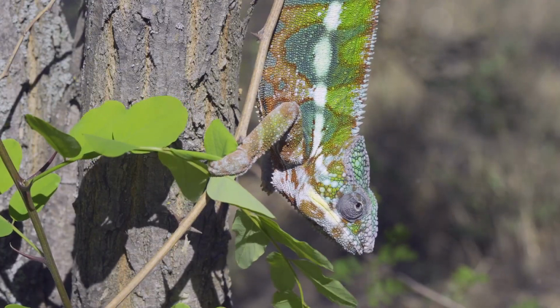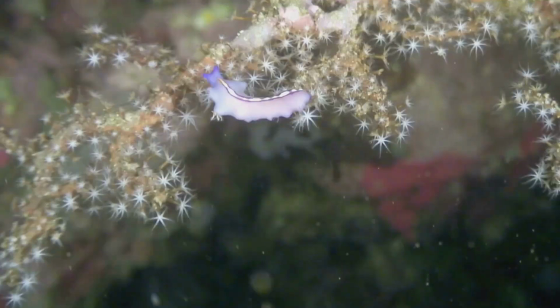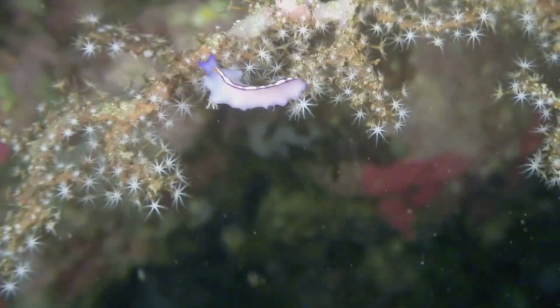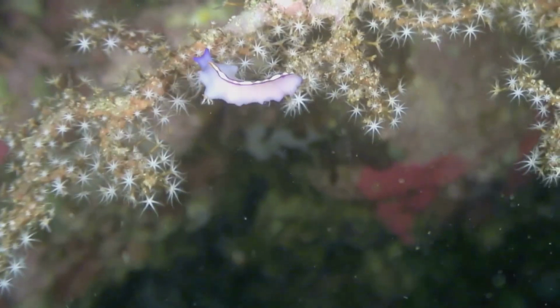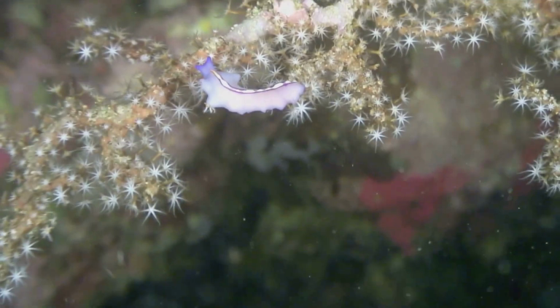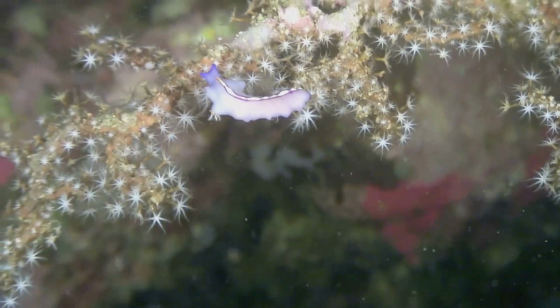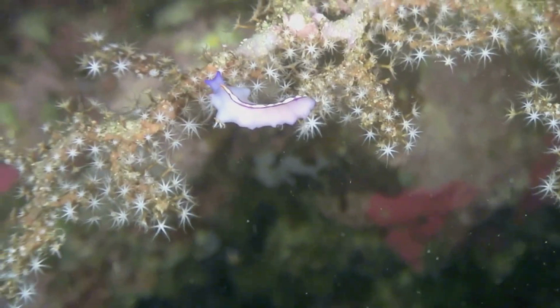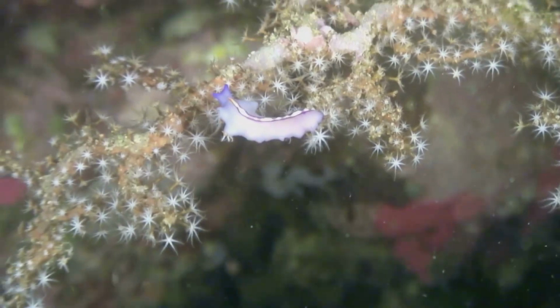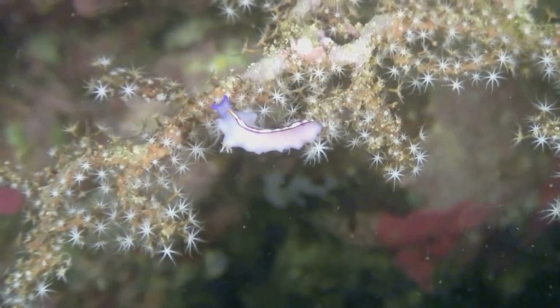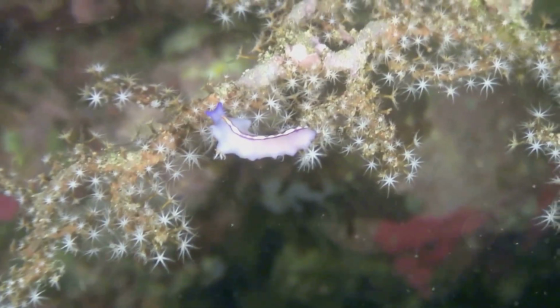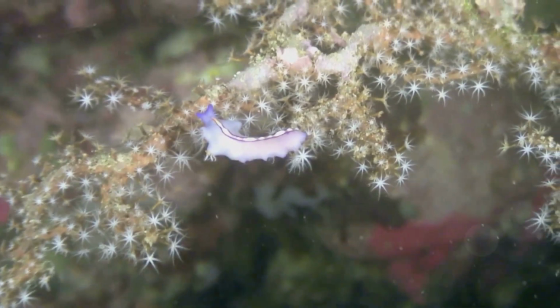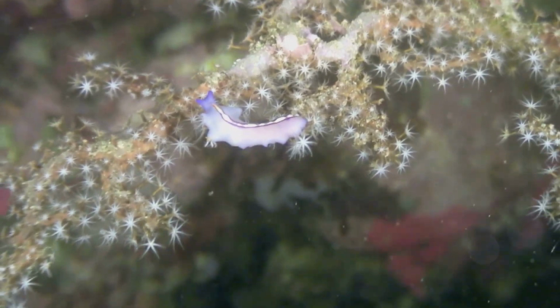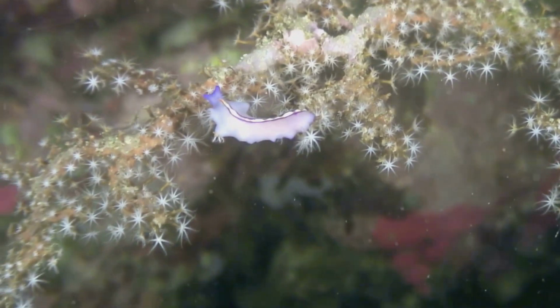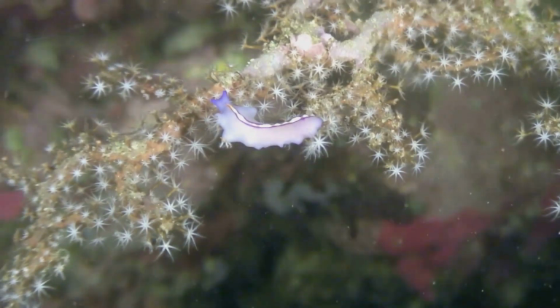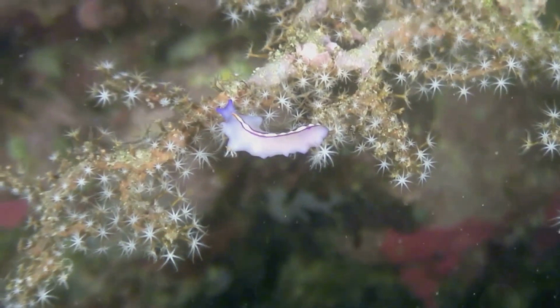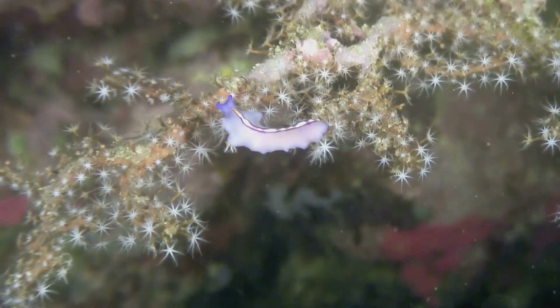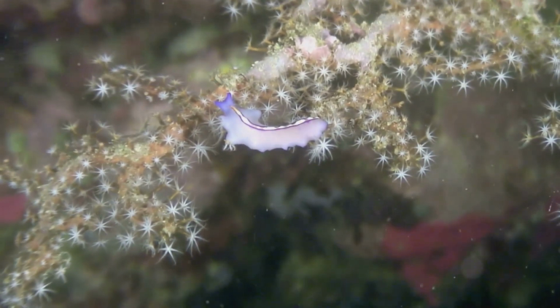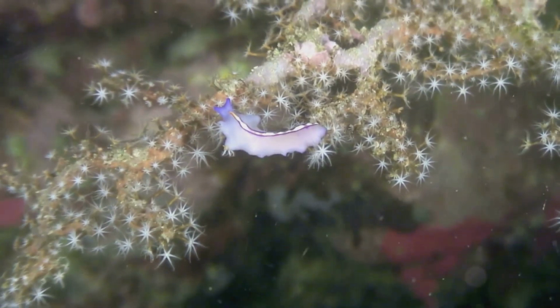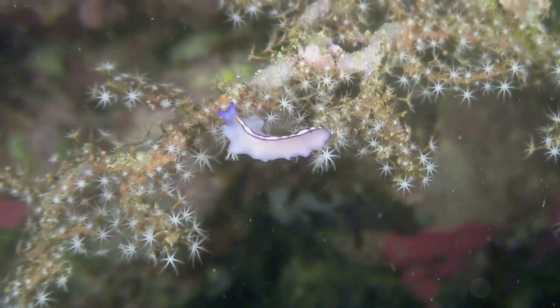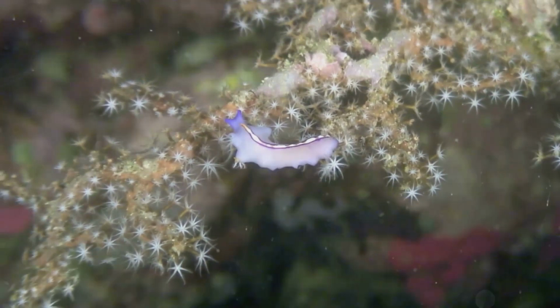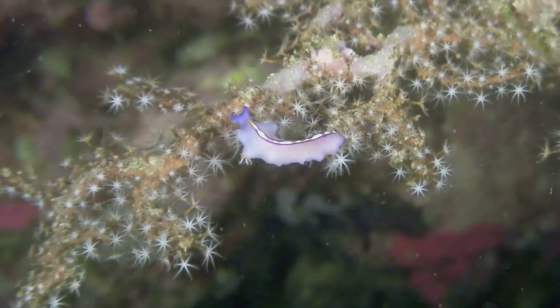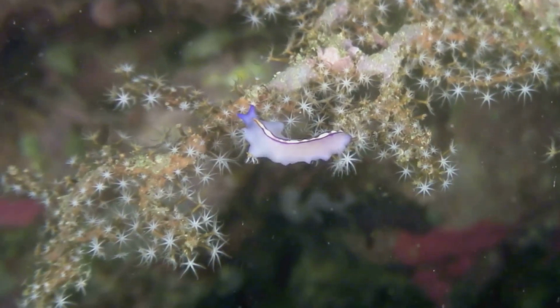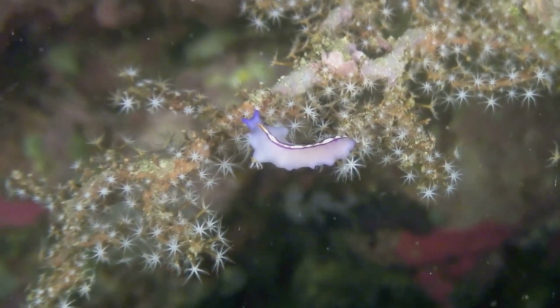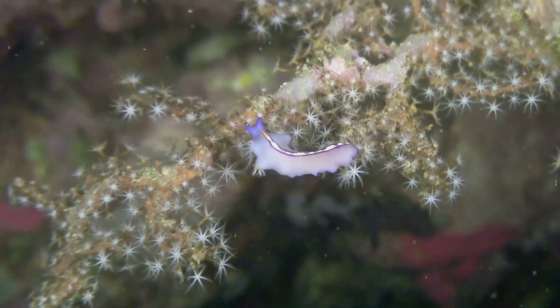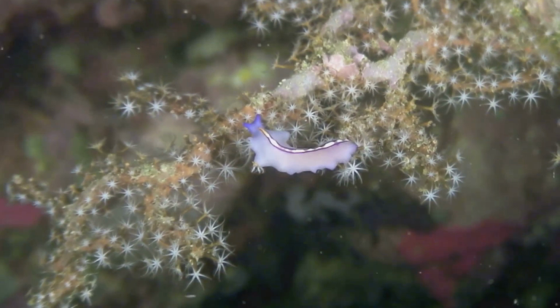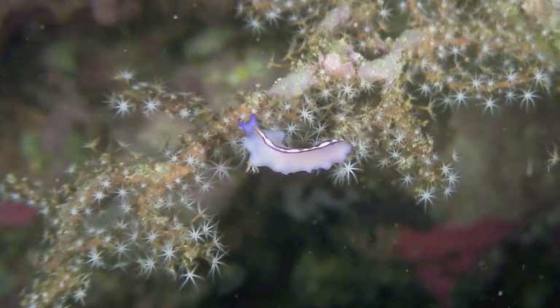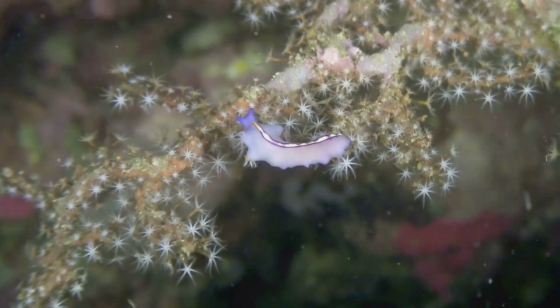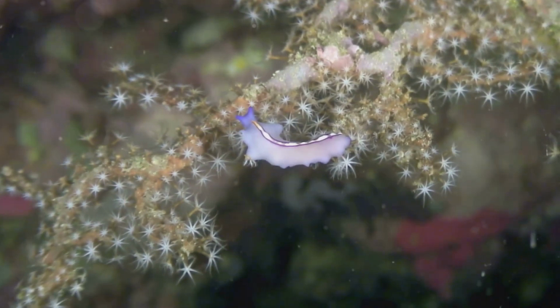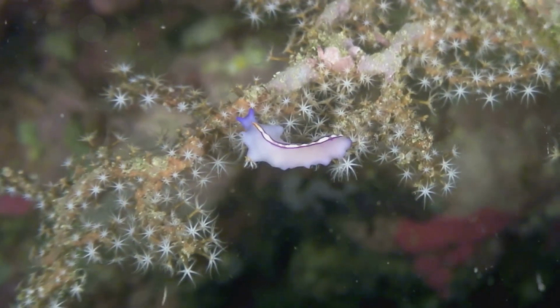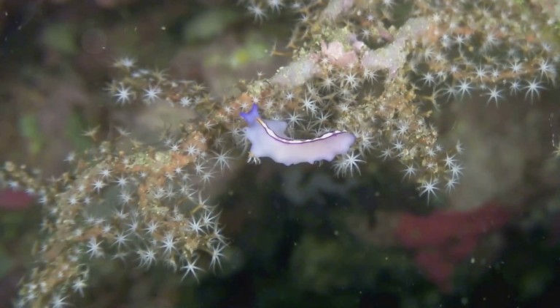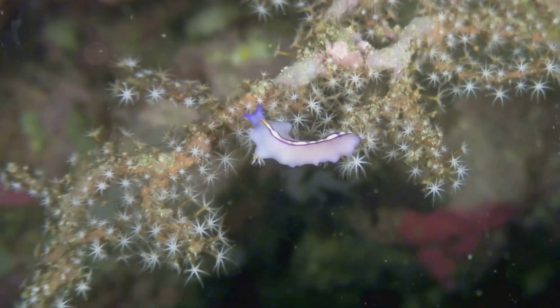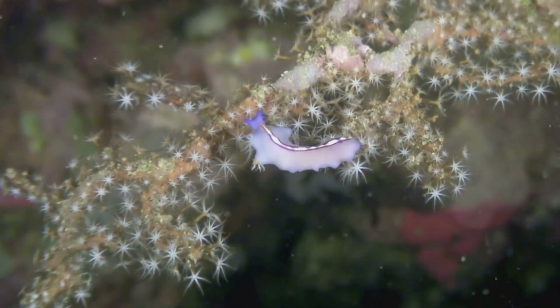What's a nudibranch? It's a sea slug, but not a boring one. These guys look like underwater neon gummy worms.